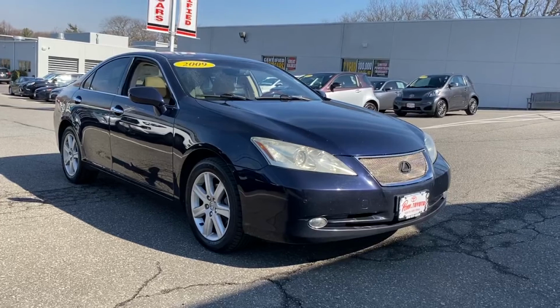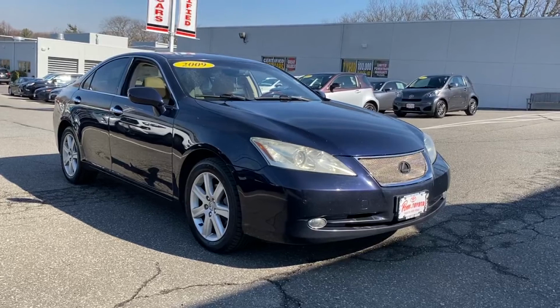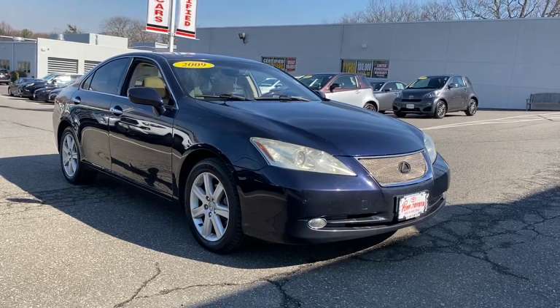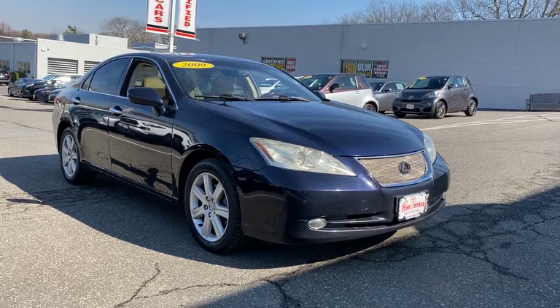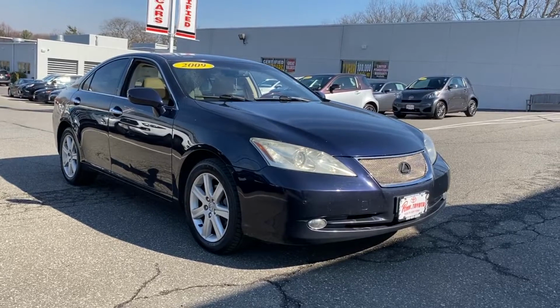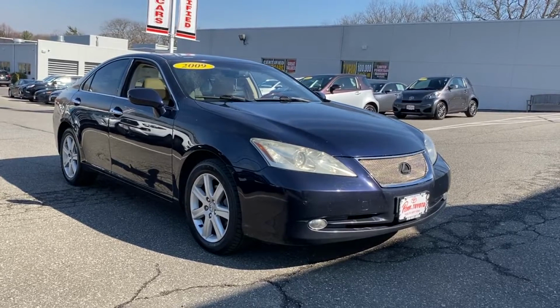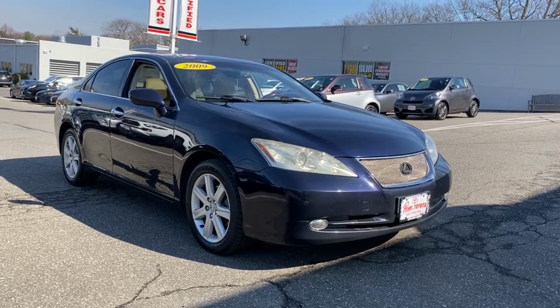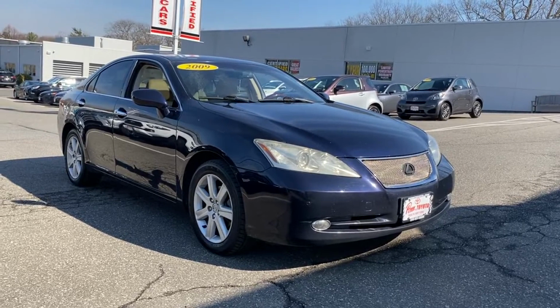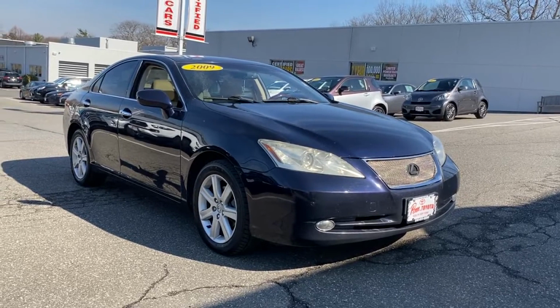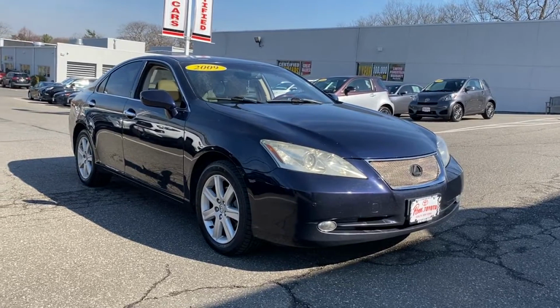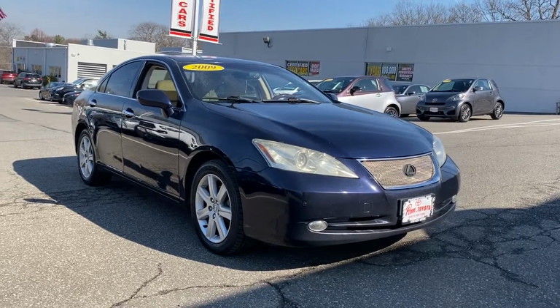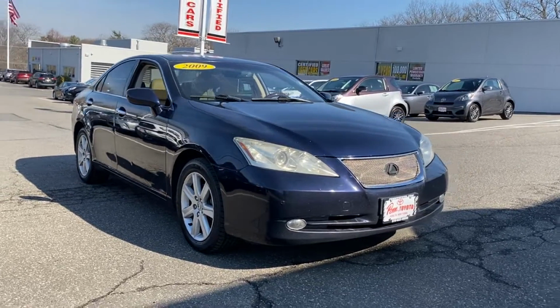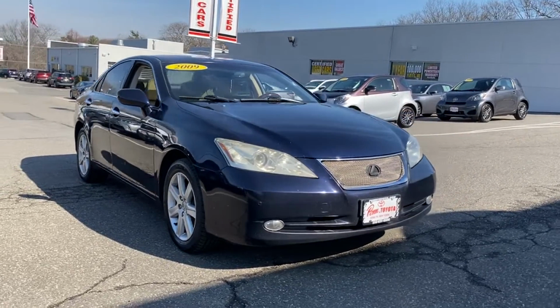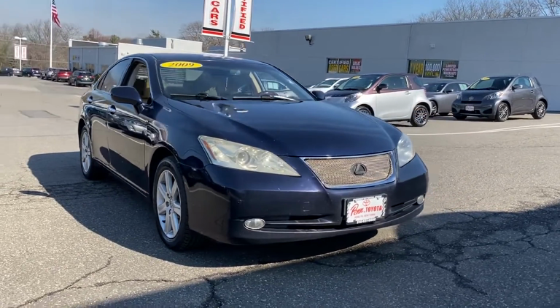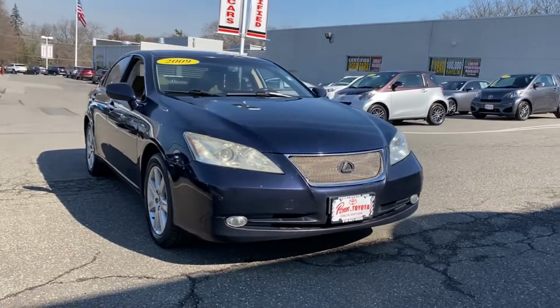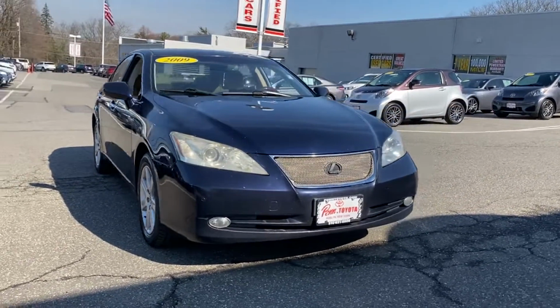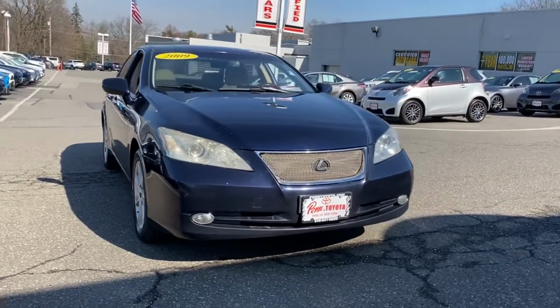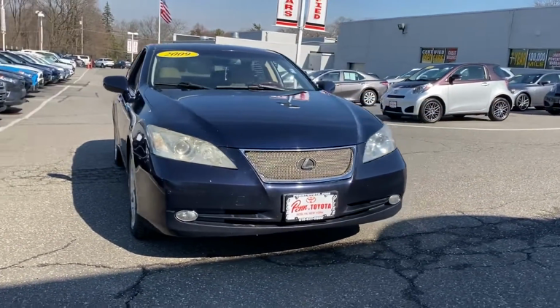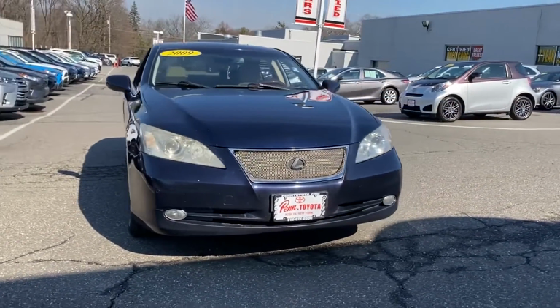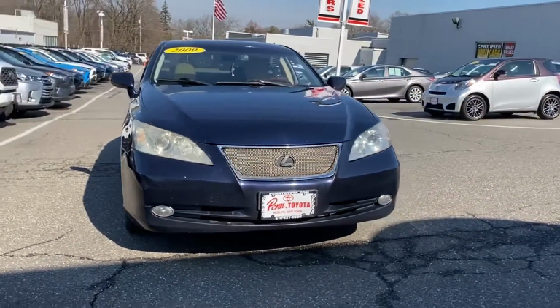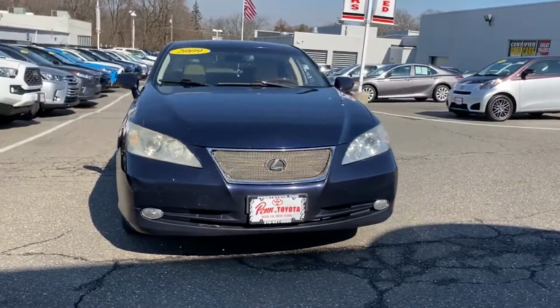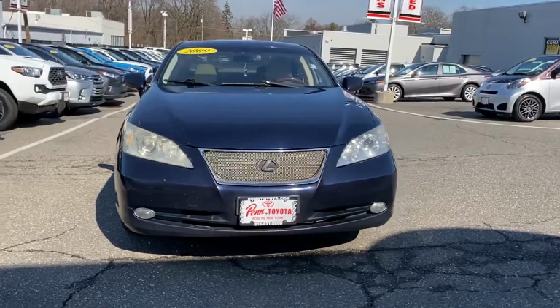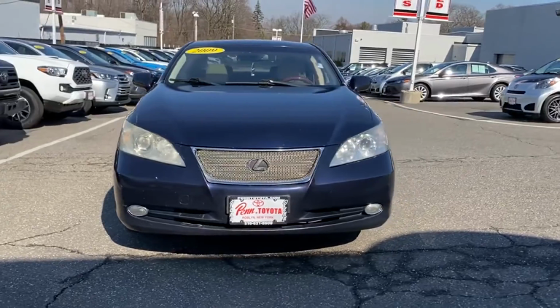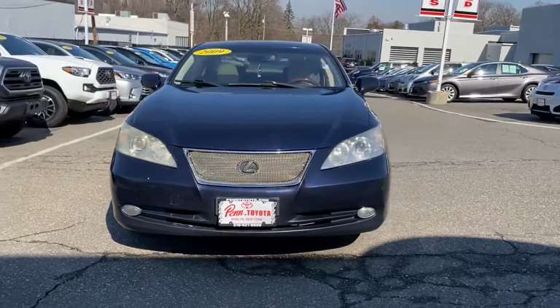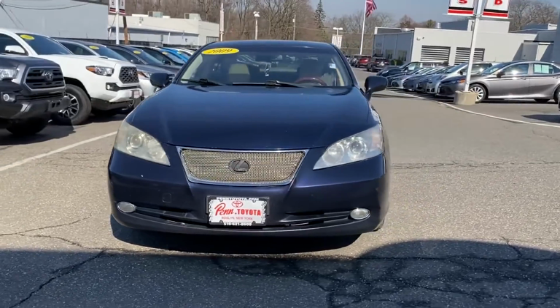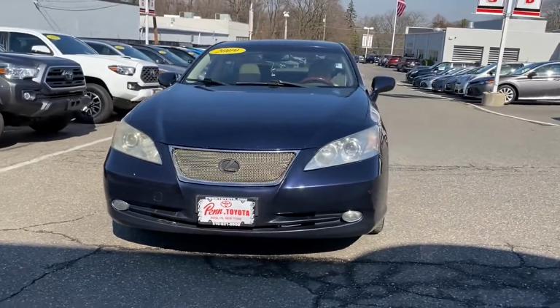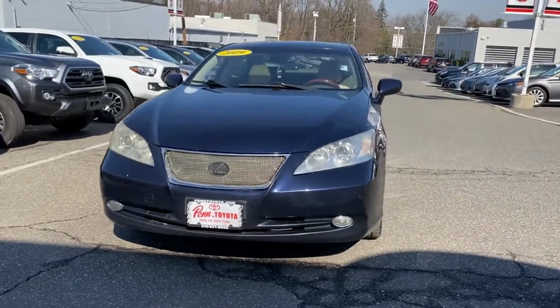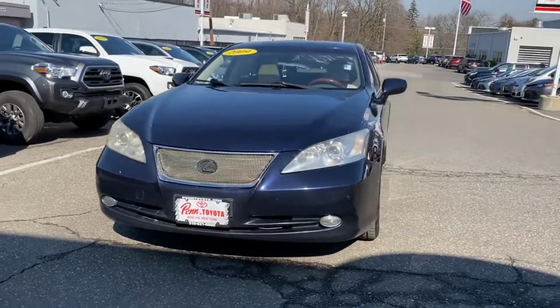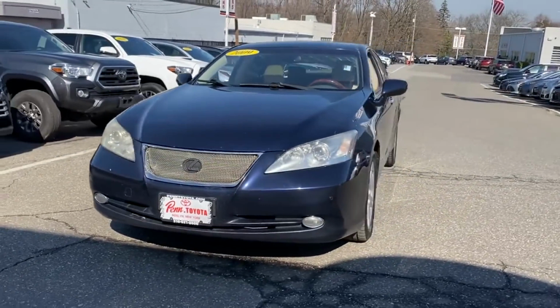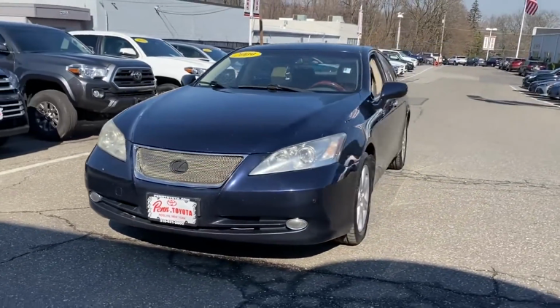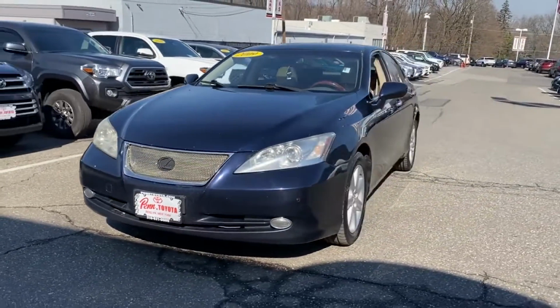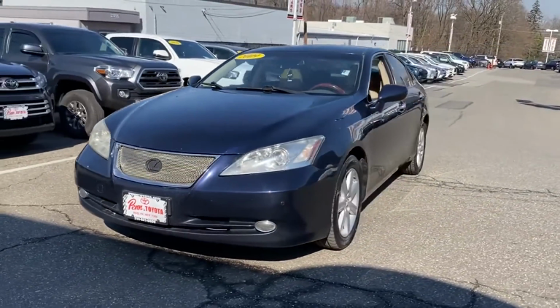2009 Lexus ES 350. This sedan combines safety and comfort with style and performance.